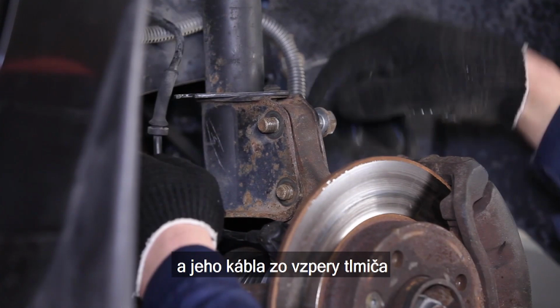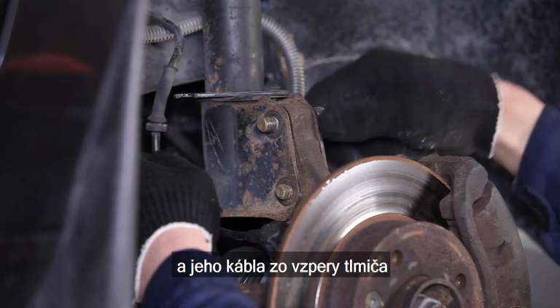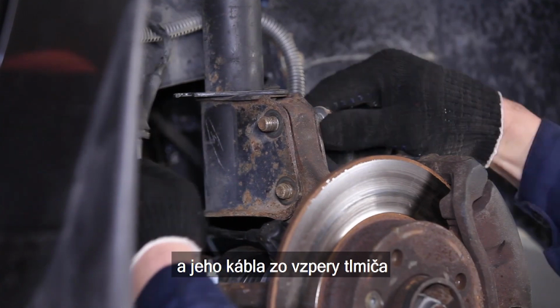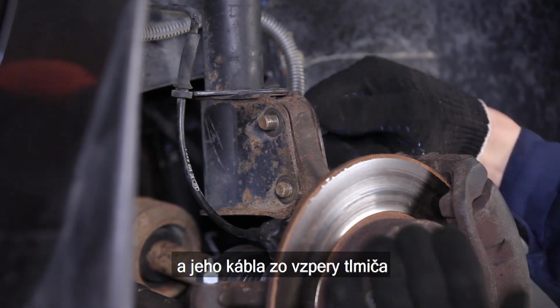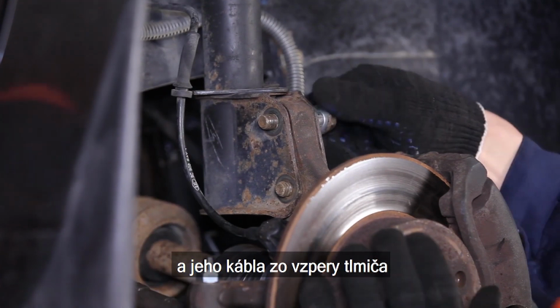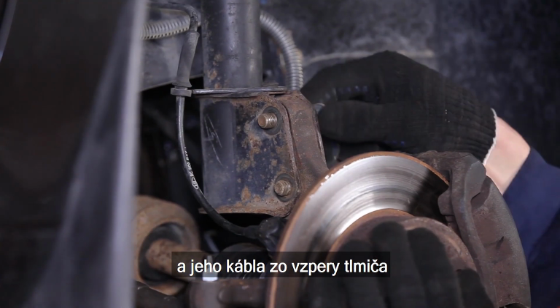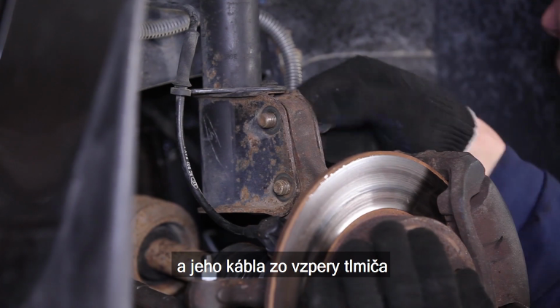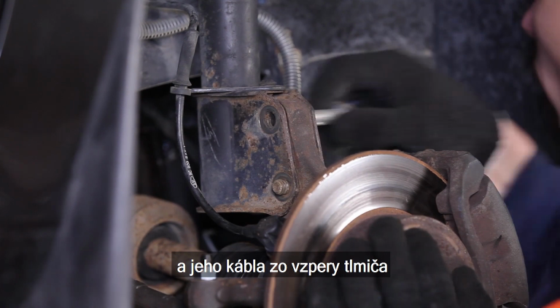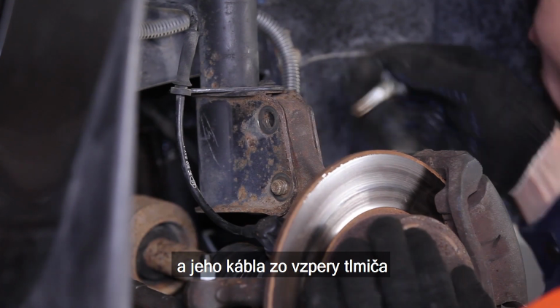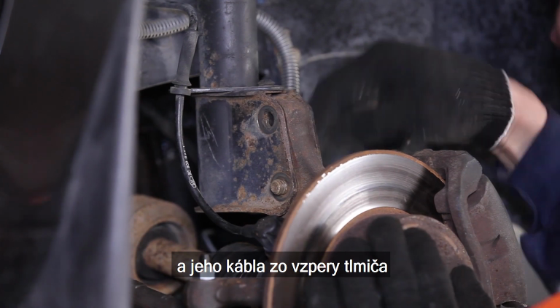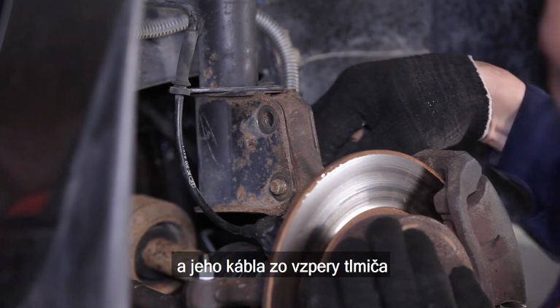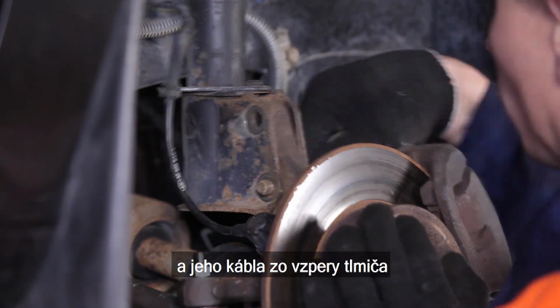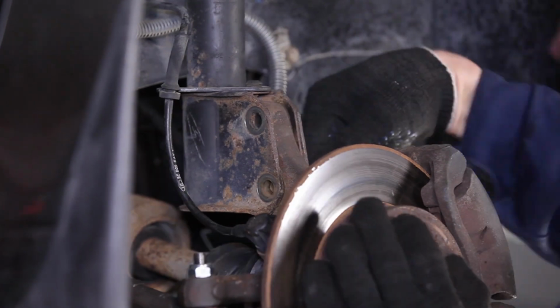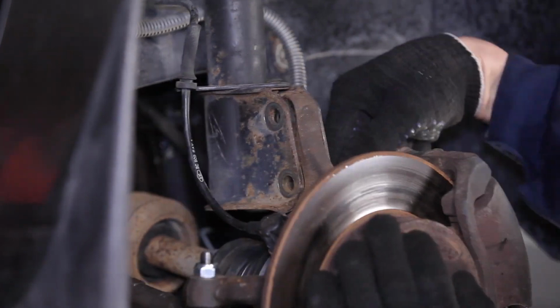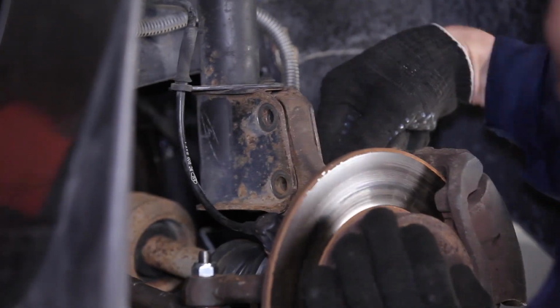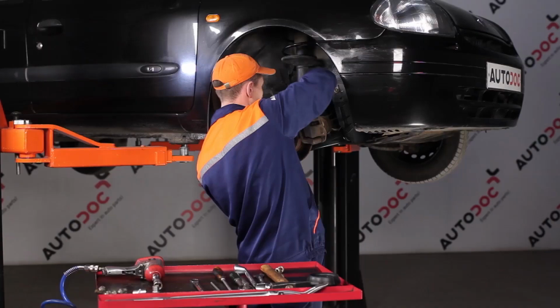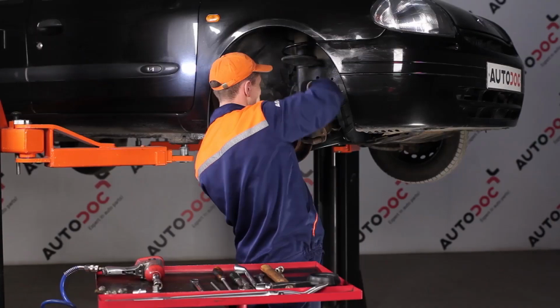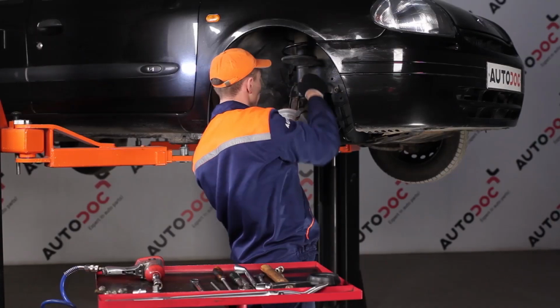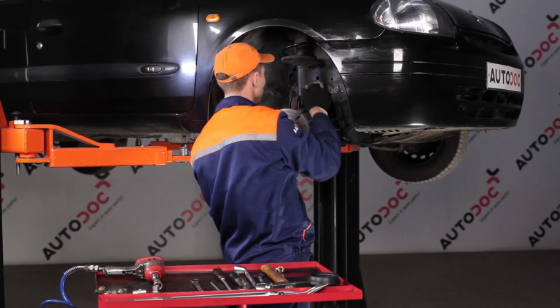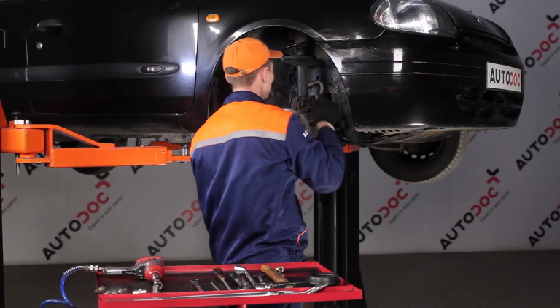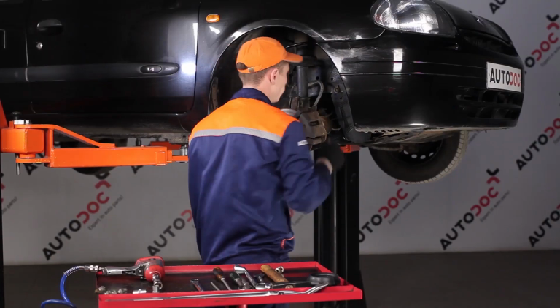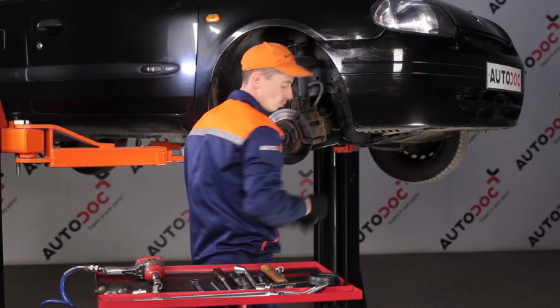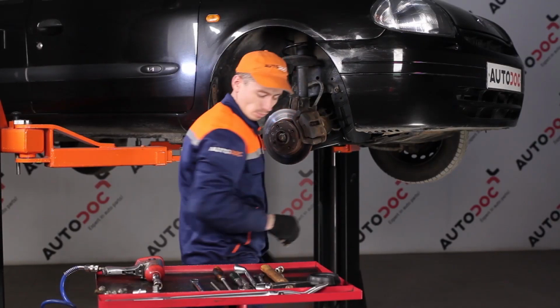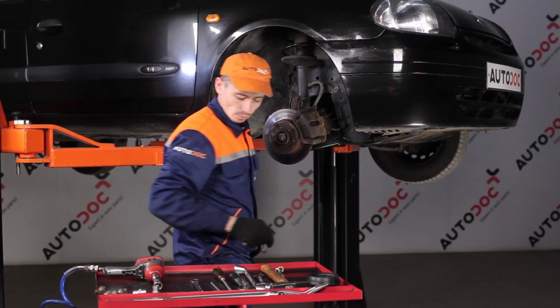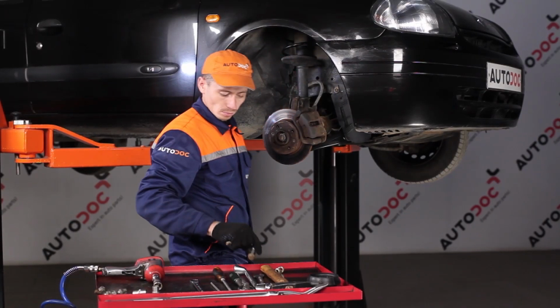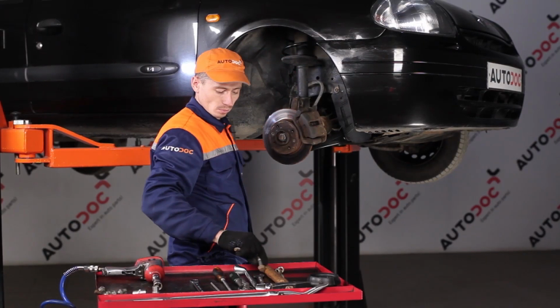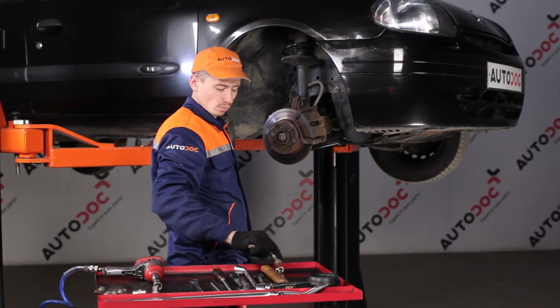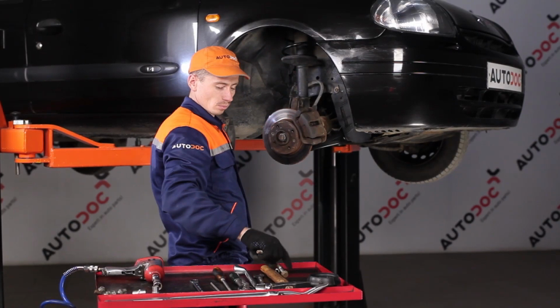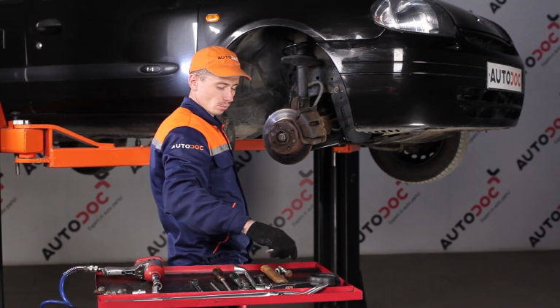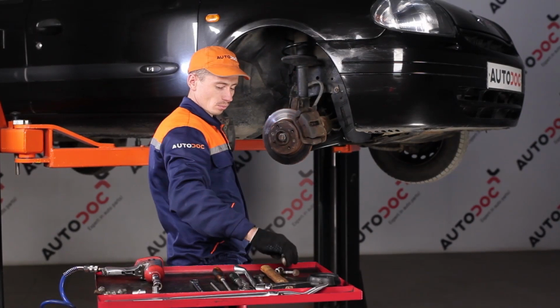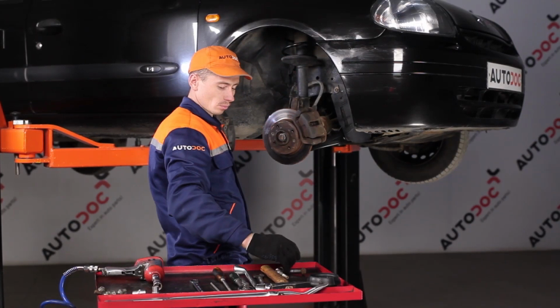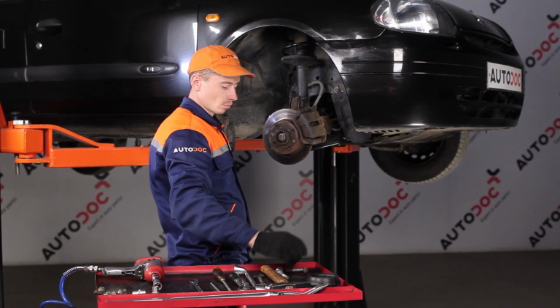AUTODOC recommends: install the fastening on the cover. Step 5: install the fastening on the cover. Step 6: install the fastening on the cover.